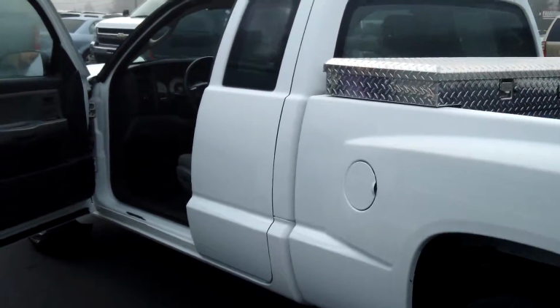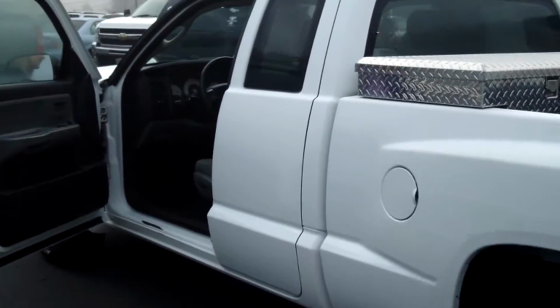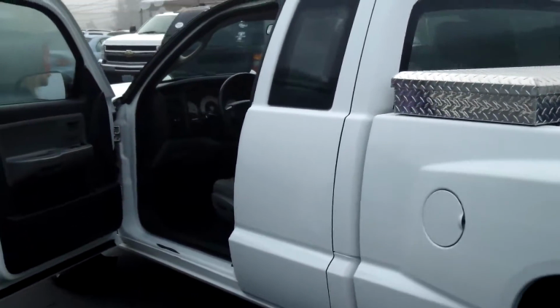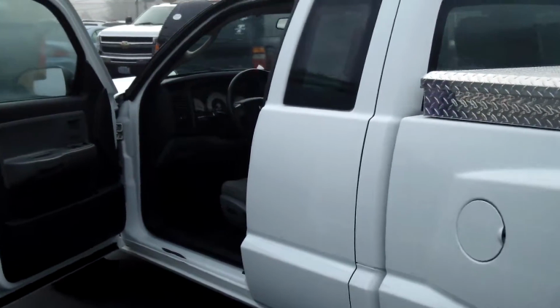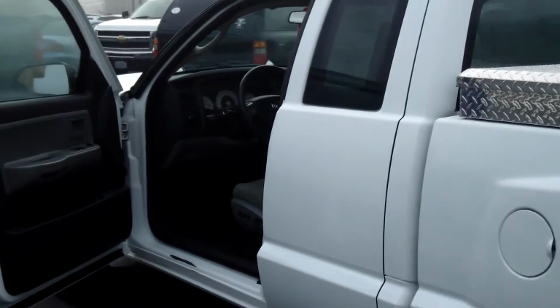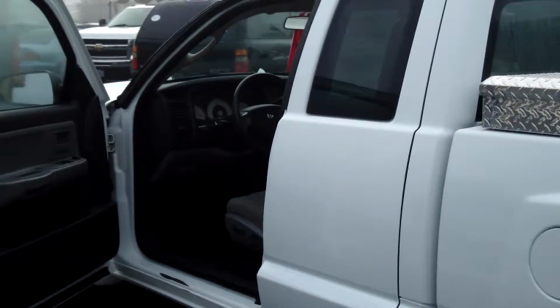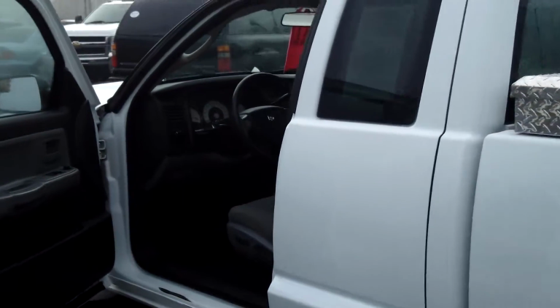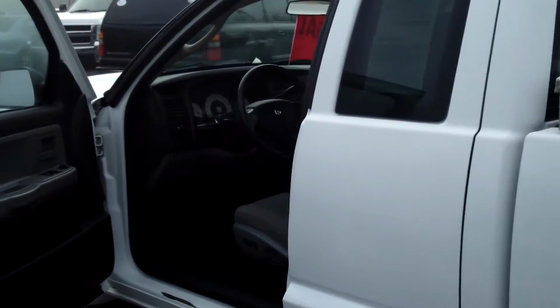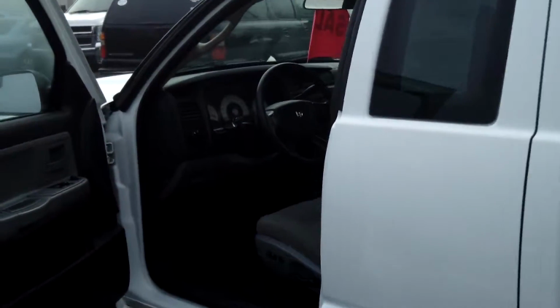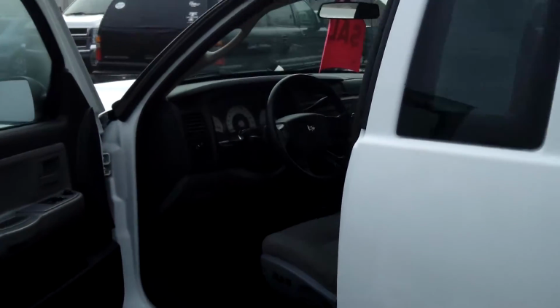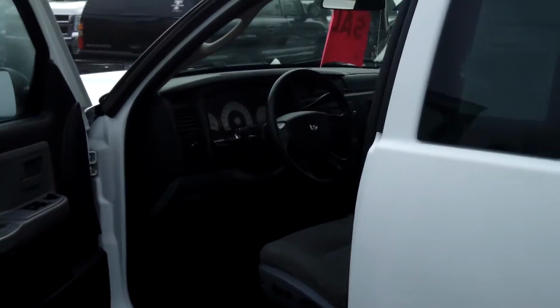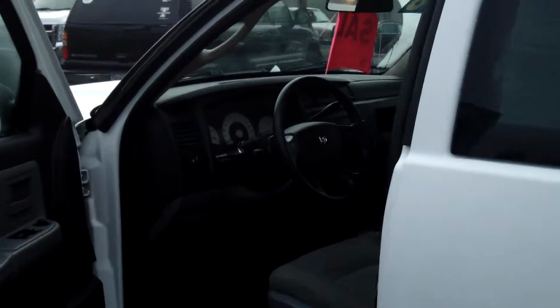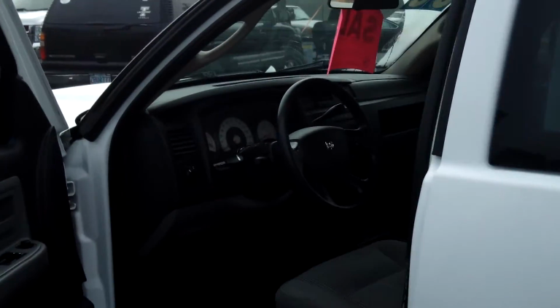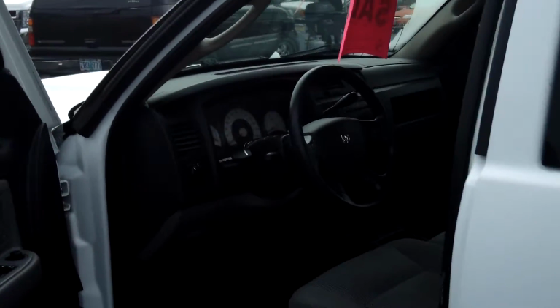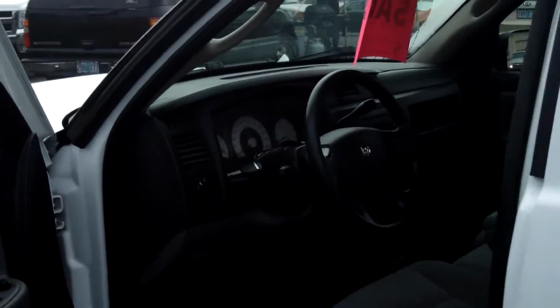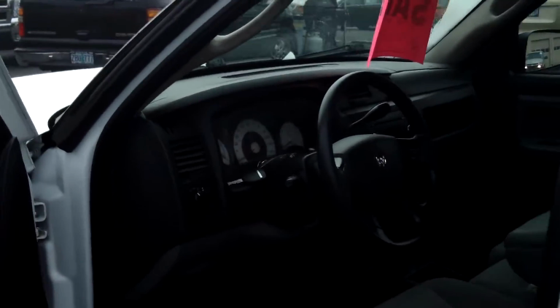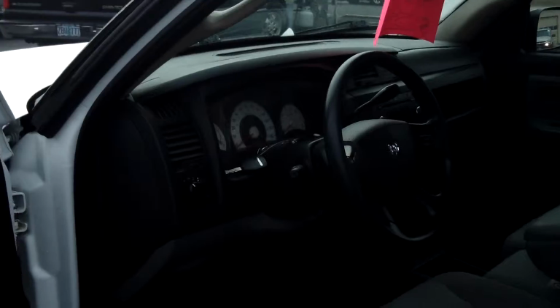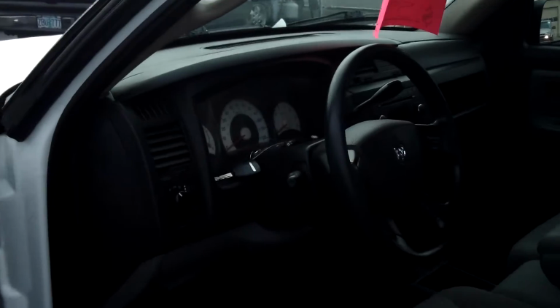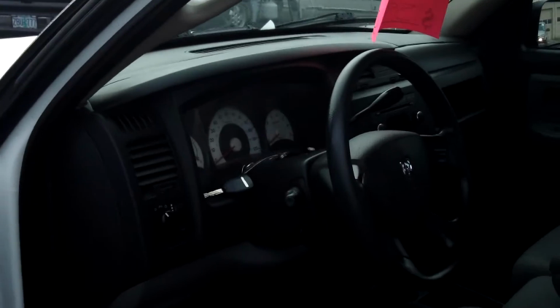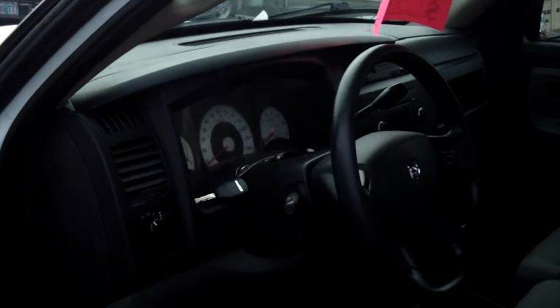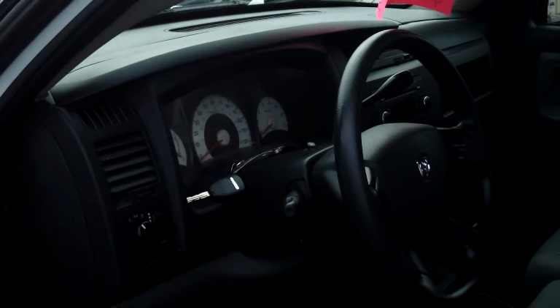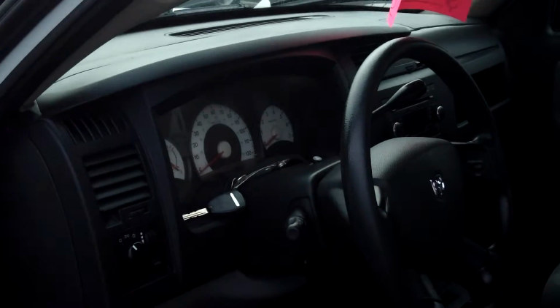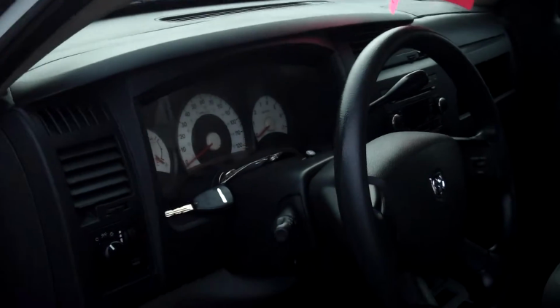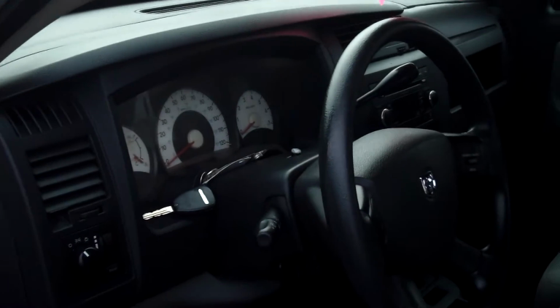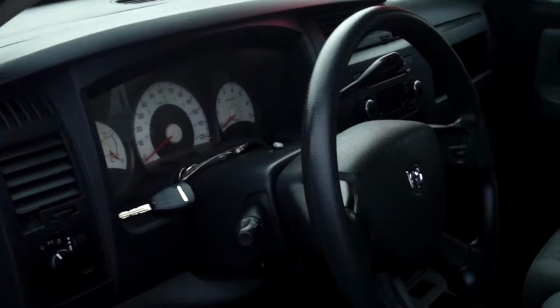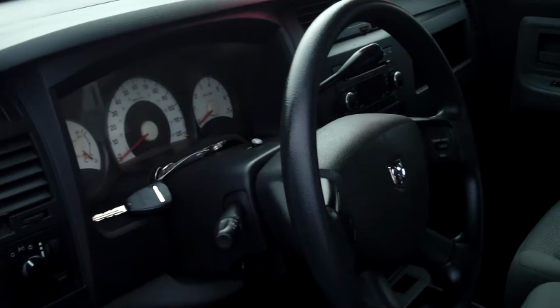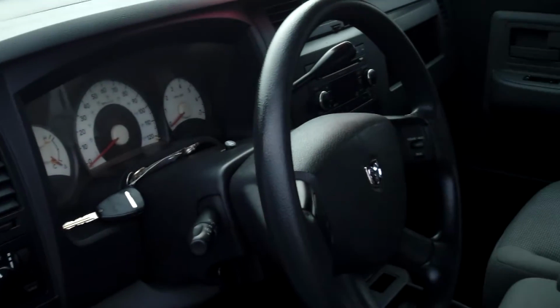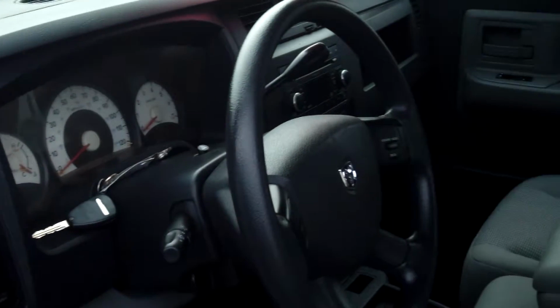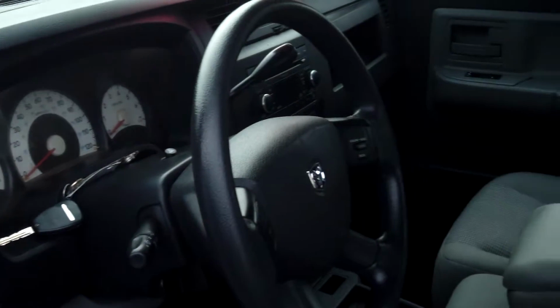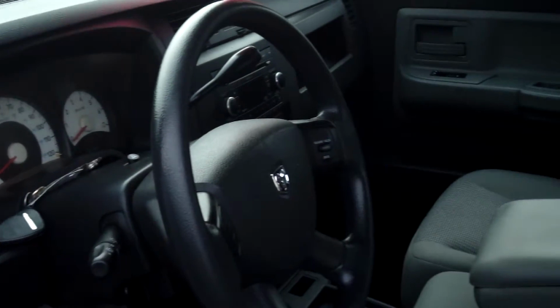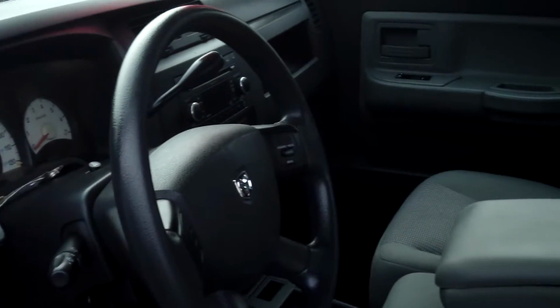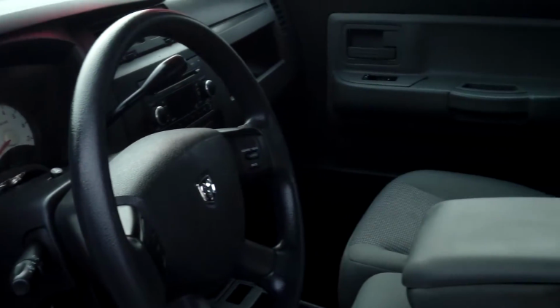It includes power locks, power windows, as well as an MP3 single disc CD player.